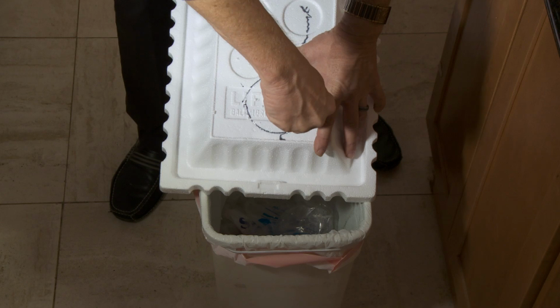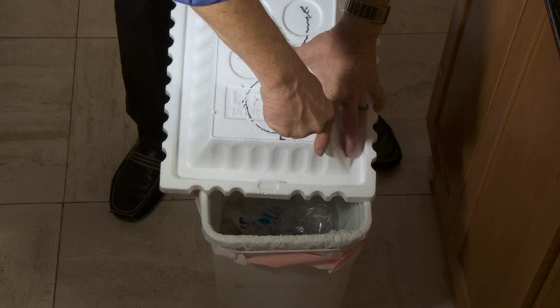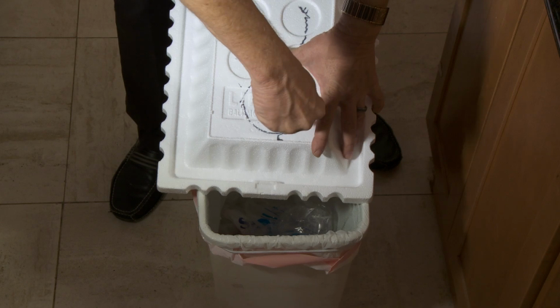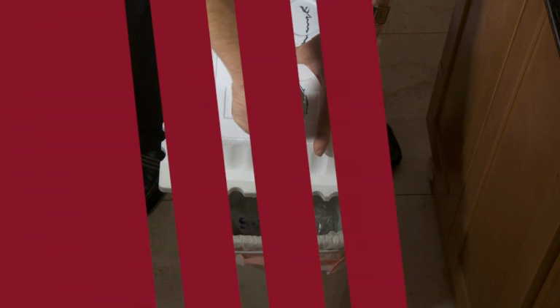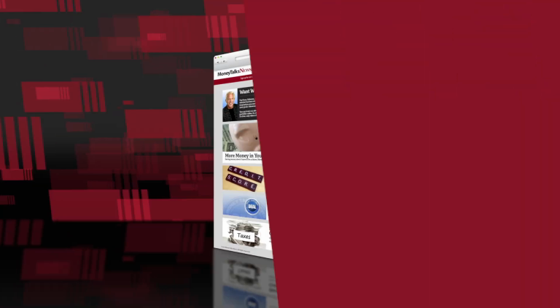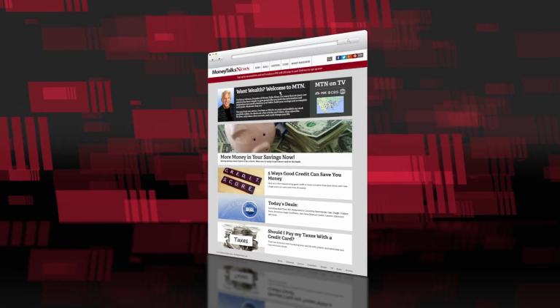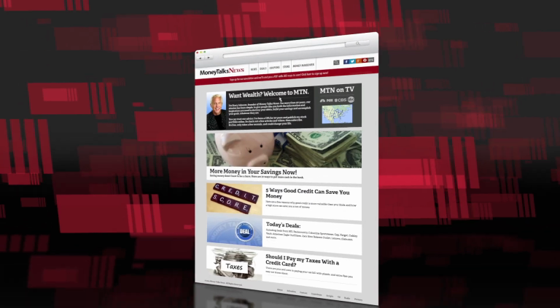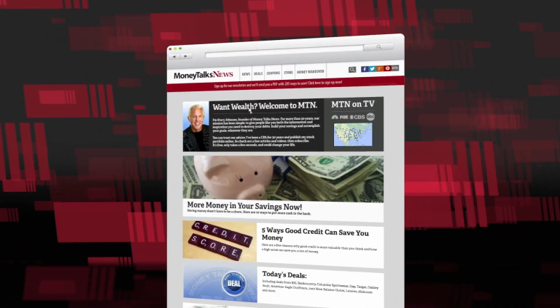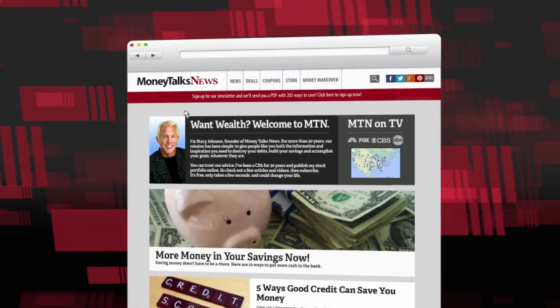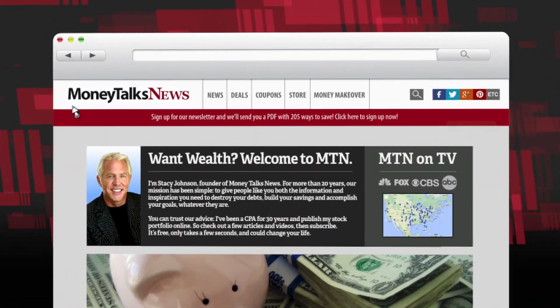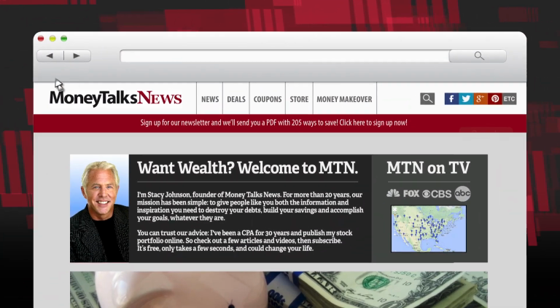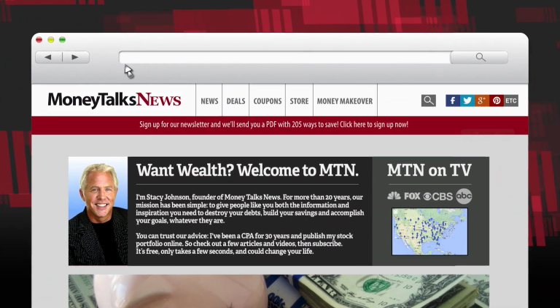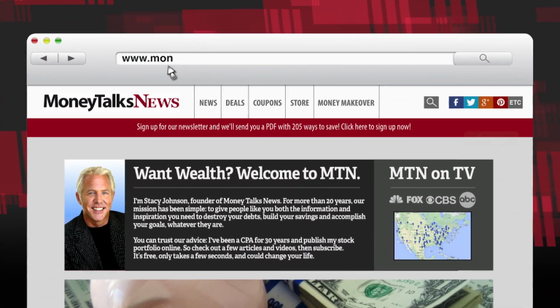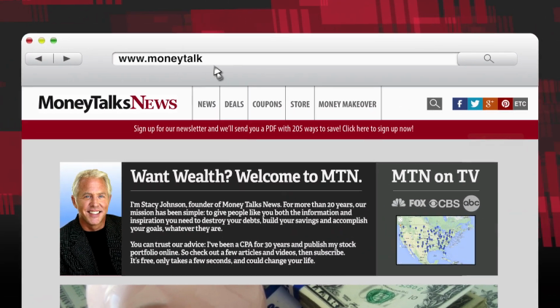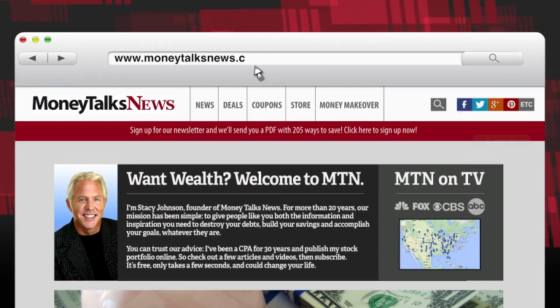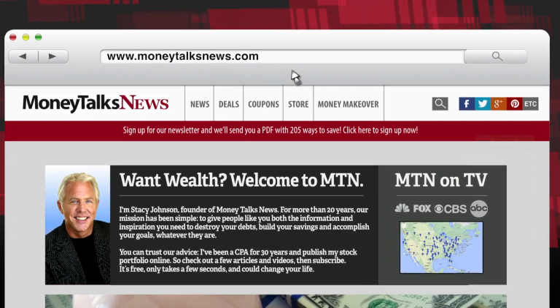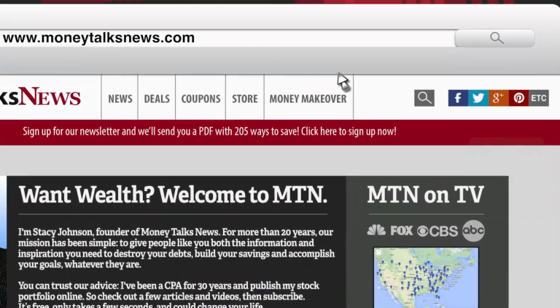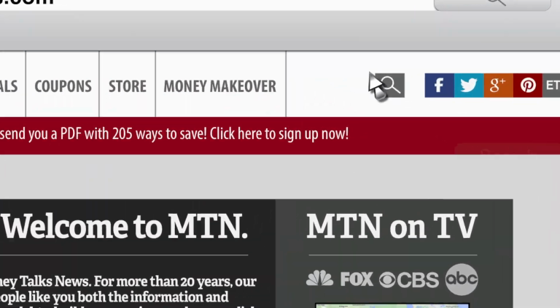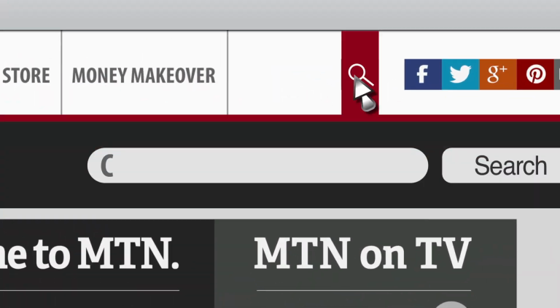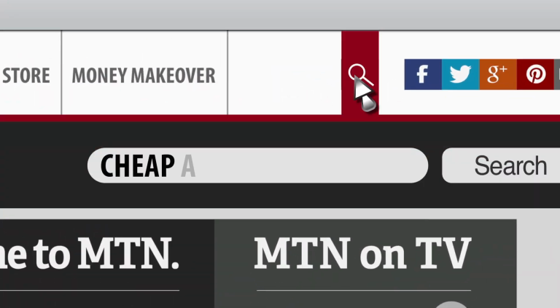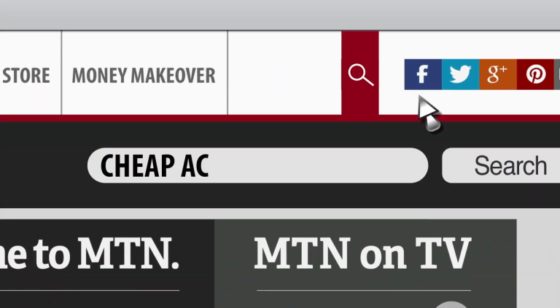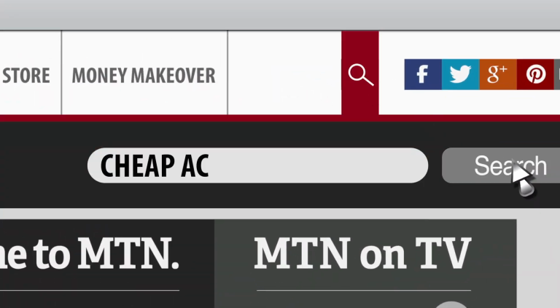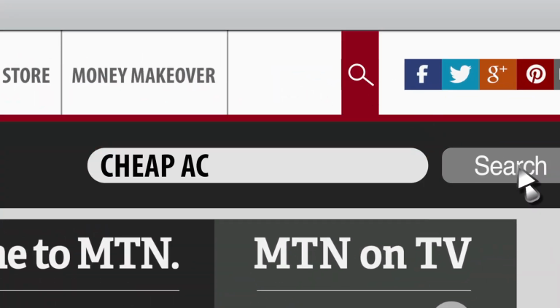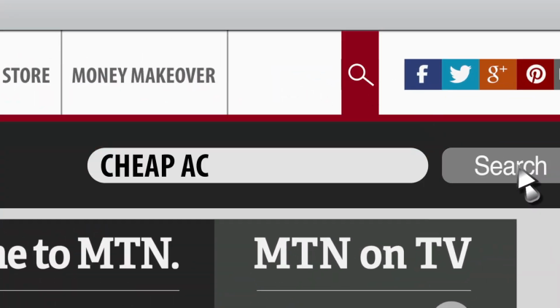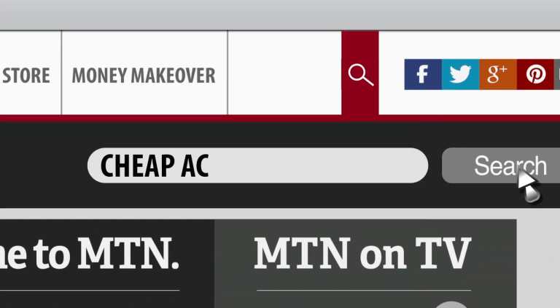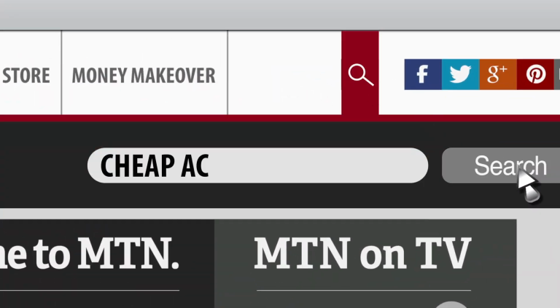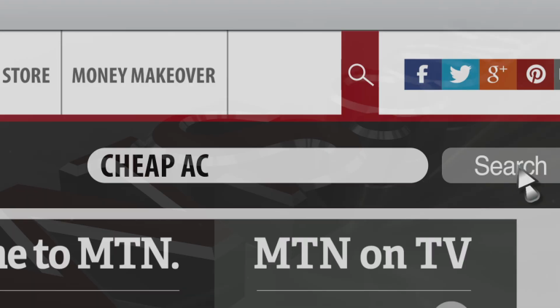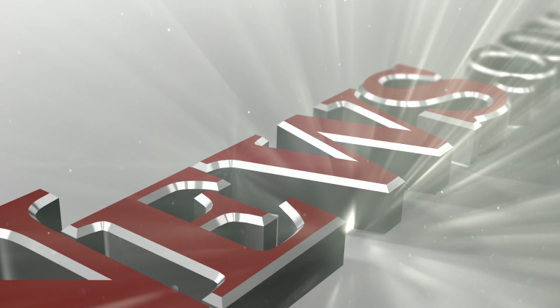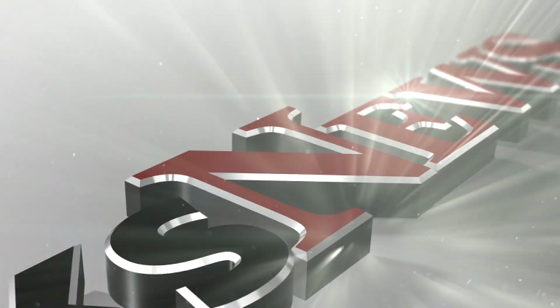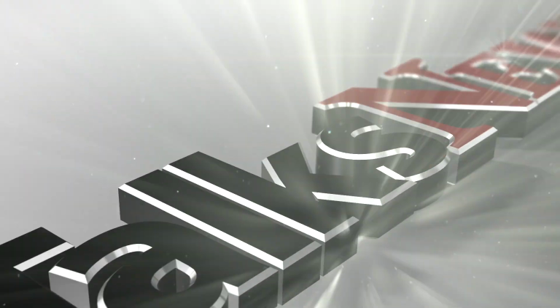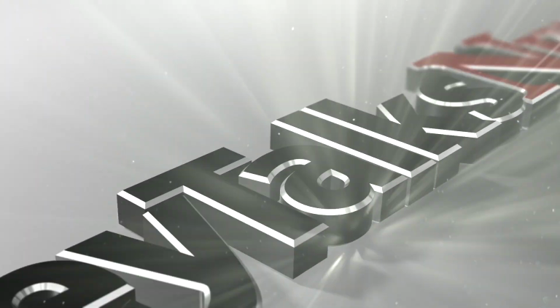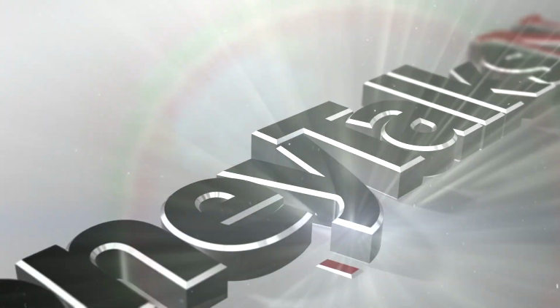Need detailed instructions? They're waiting at MoneyTalksNews.com. Just do a search for cheap AC.